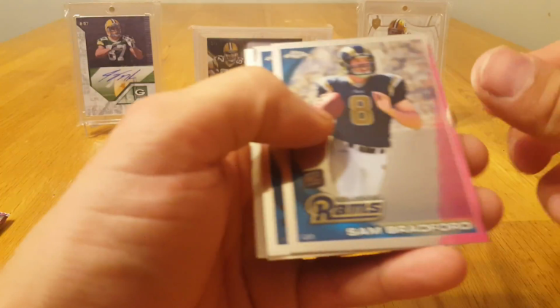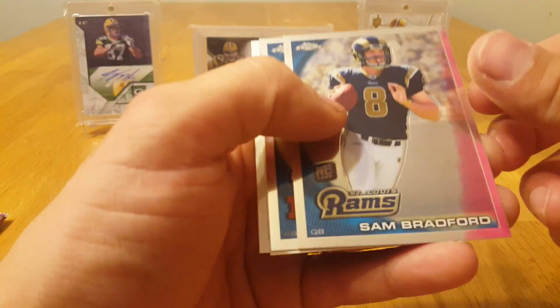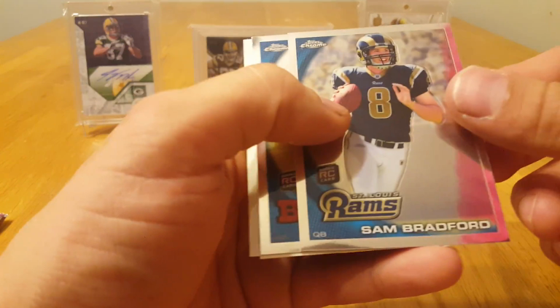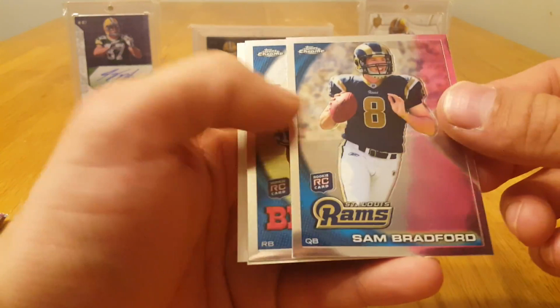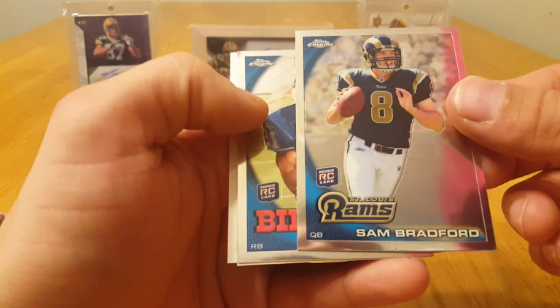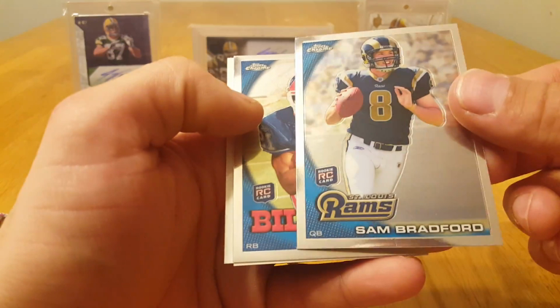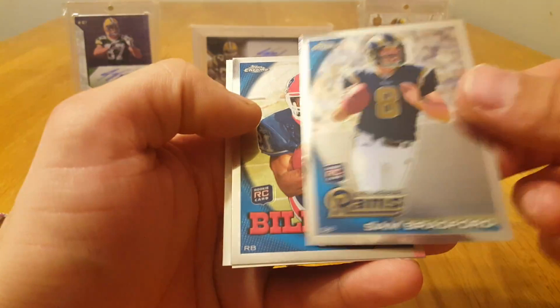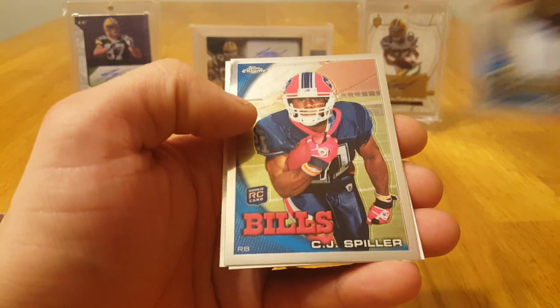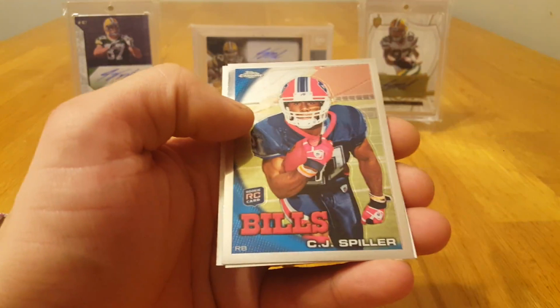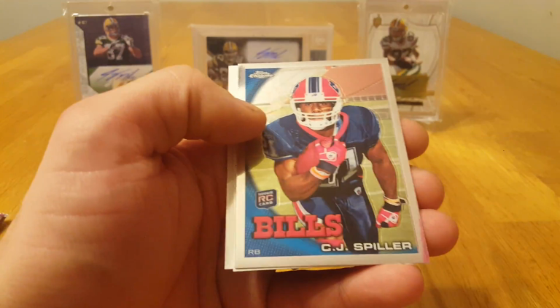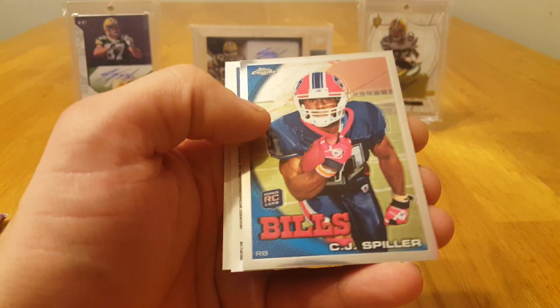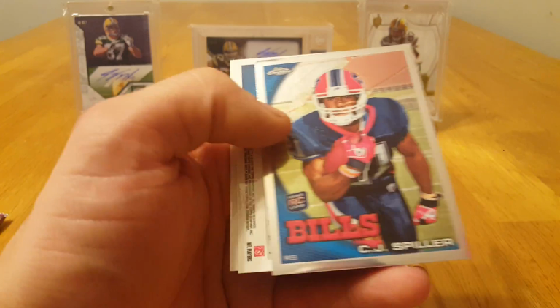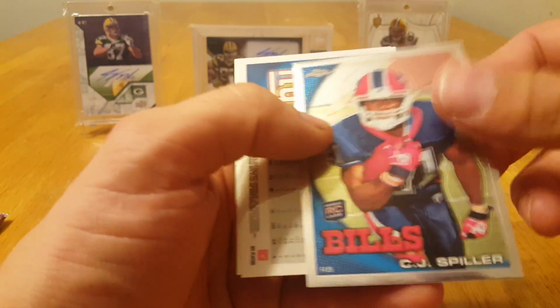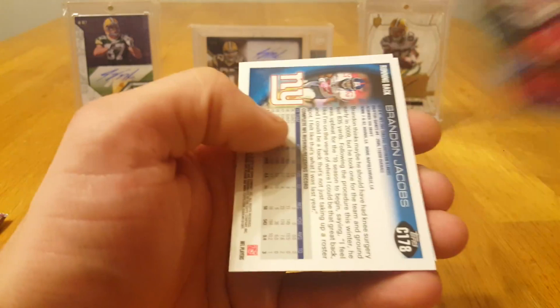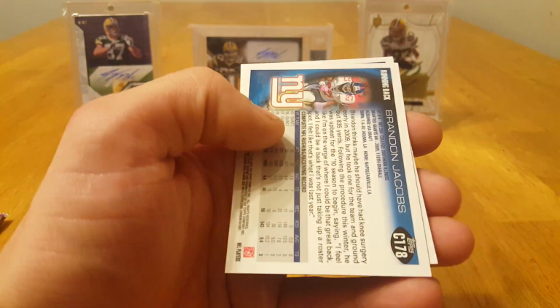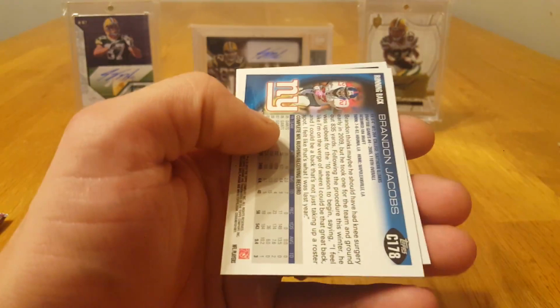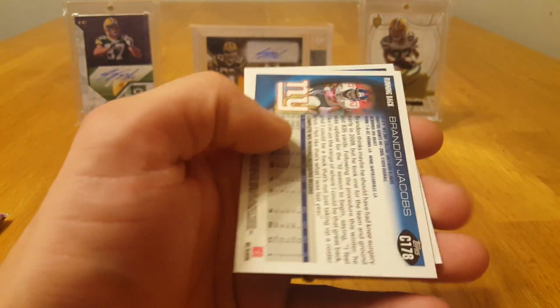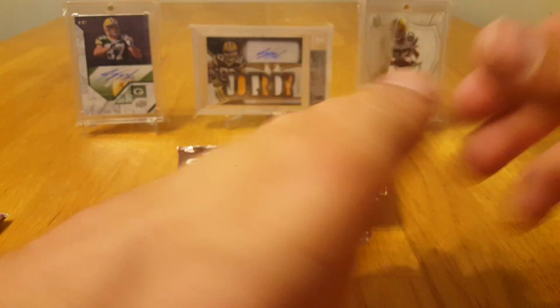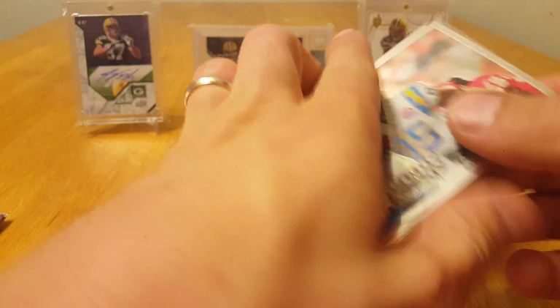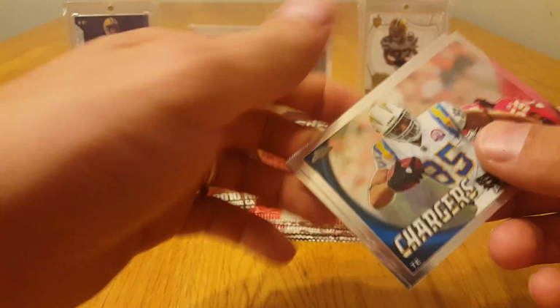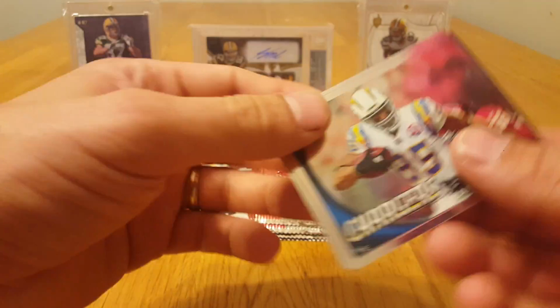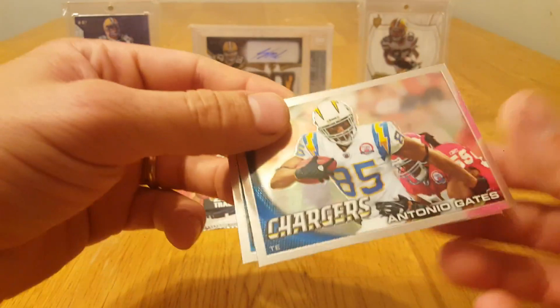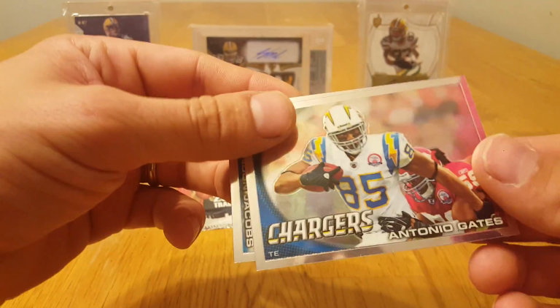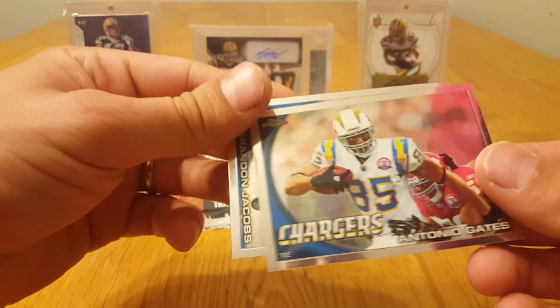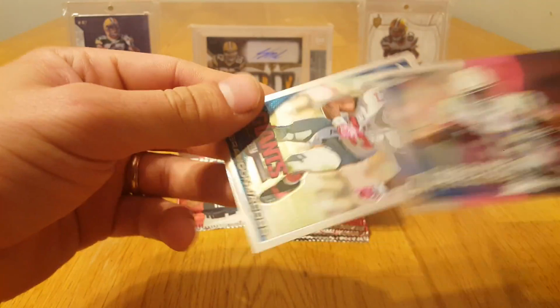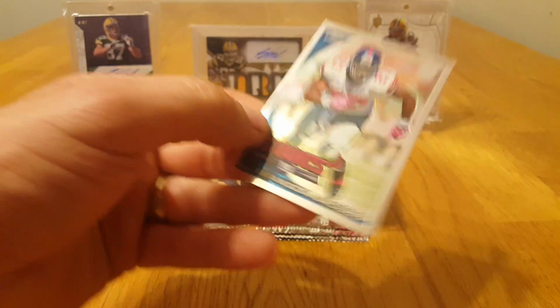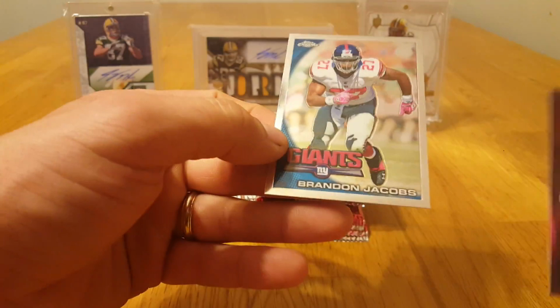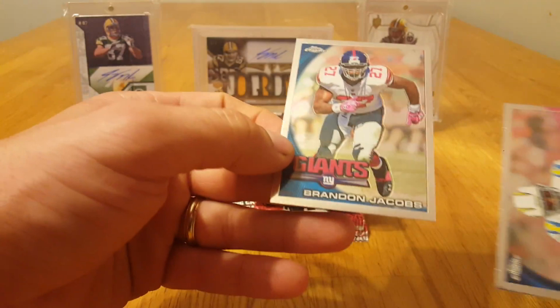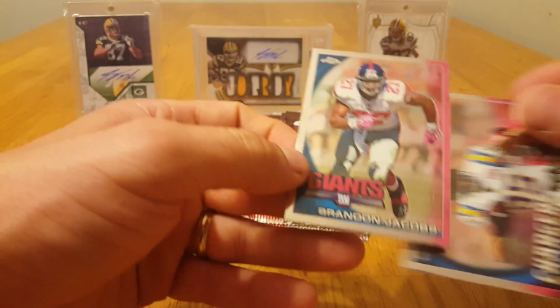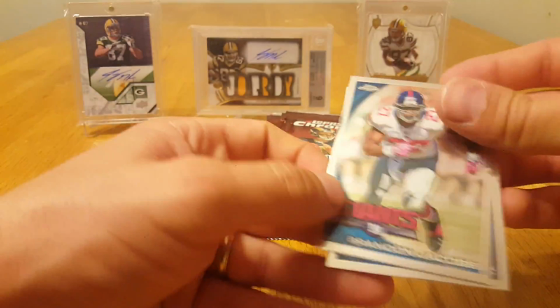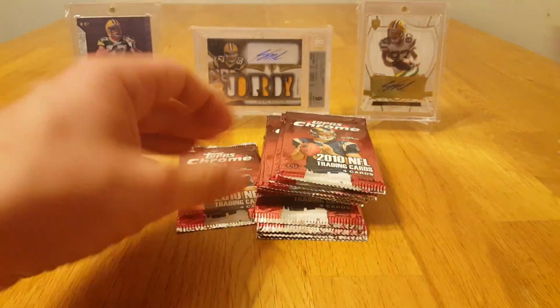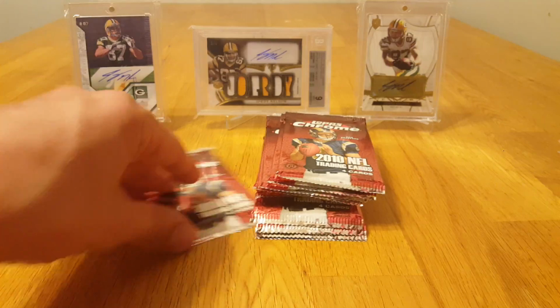DJ Williams, Dallas Clark, Joe McKnight, and Javid Best — Bowman Chrome rookie card. Got a Bradford rookie. Spiller. Gates and Brandon Jacobs.